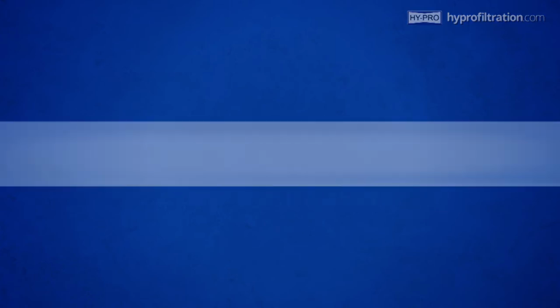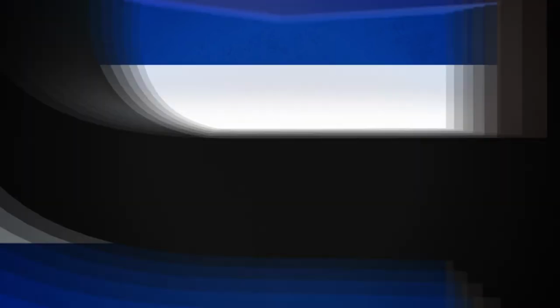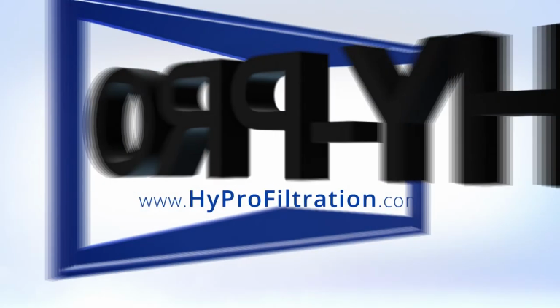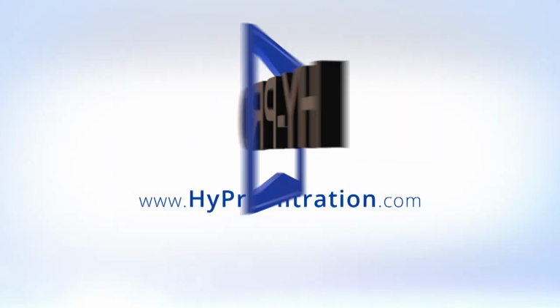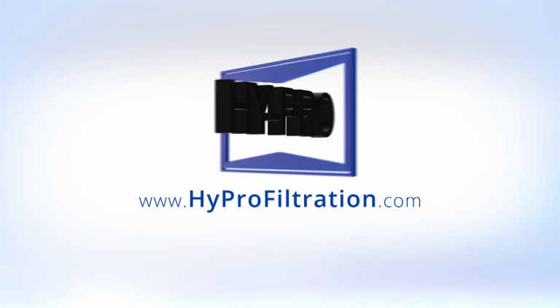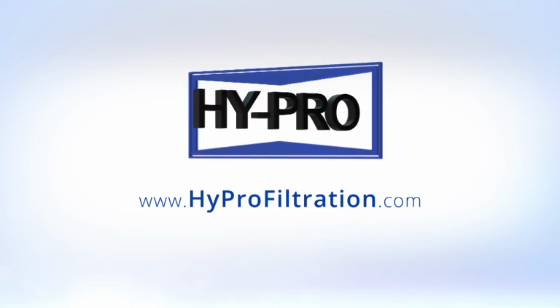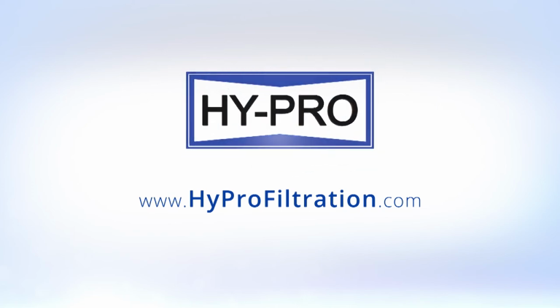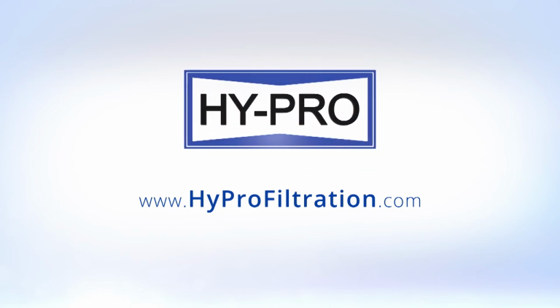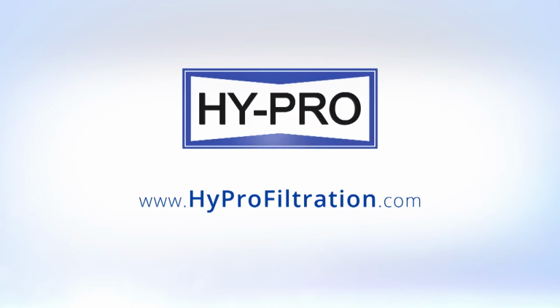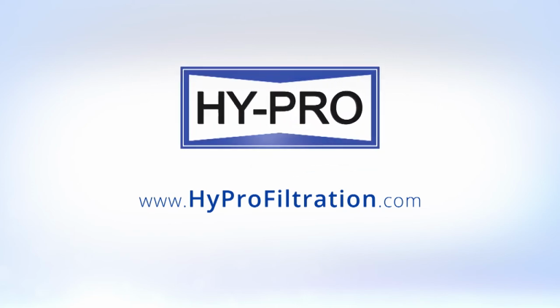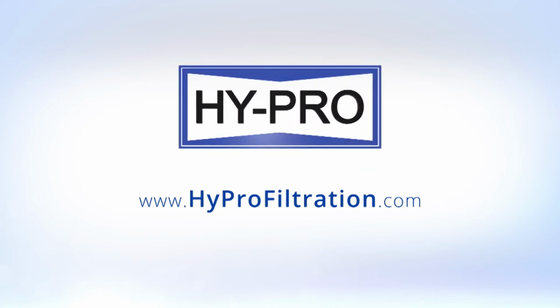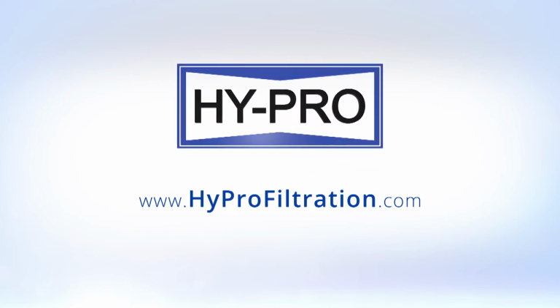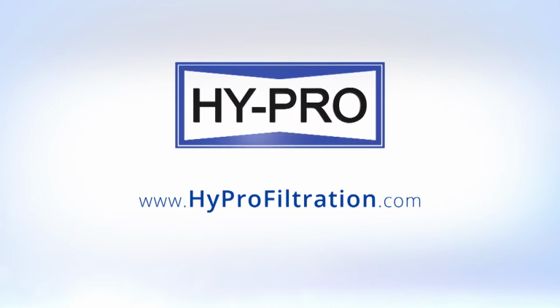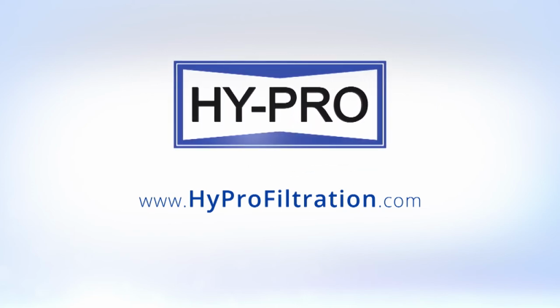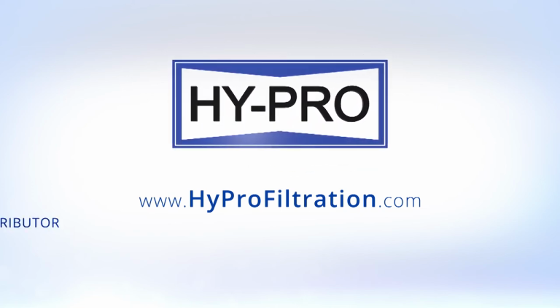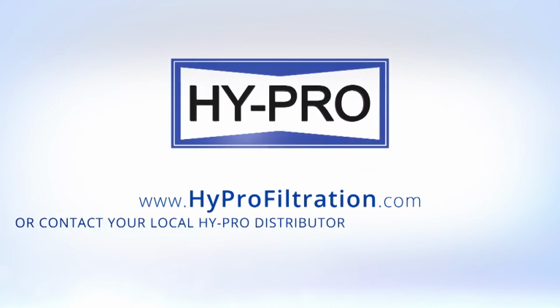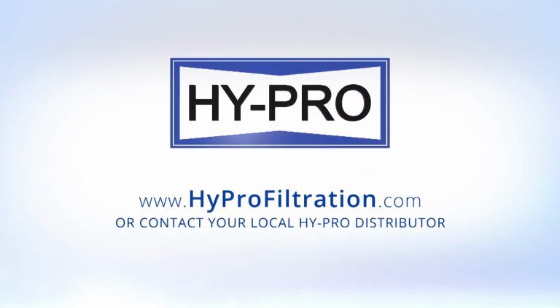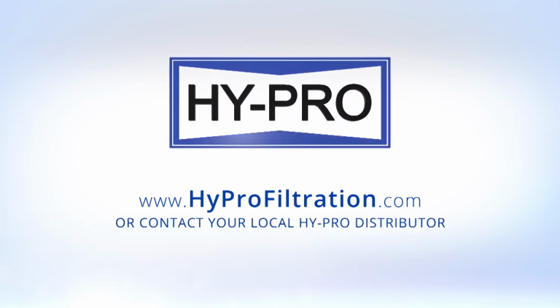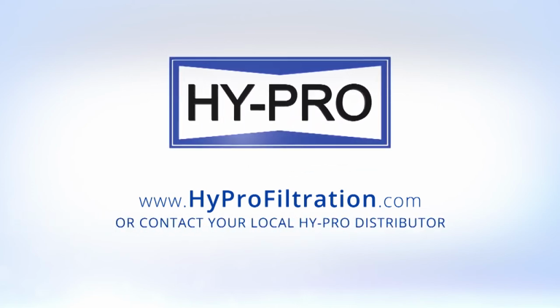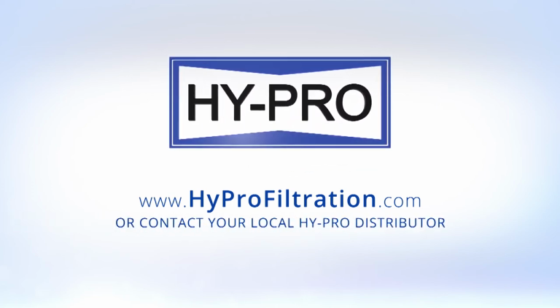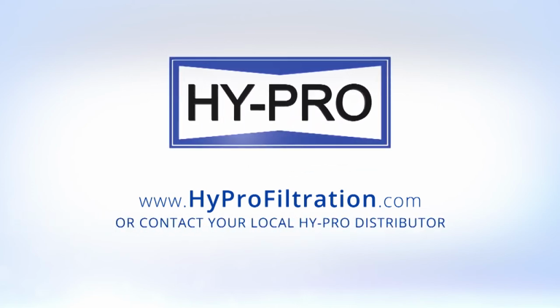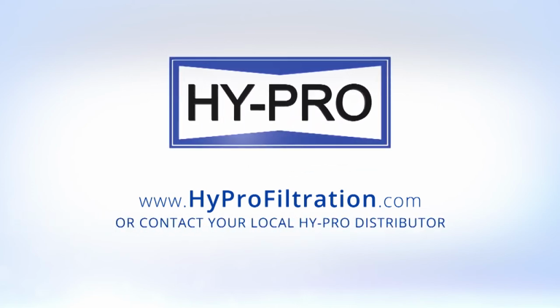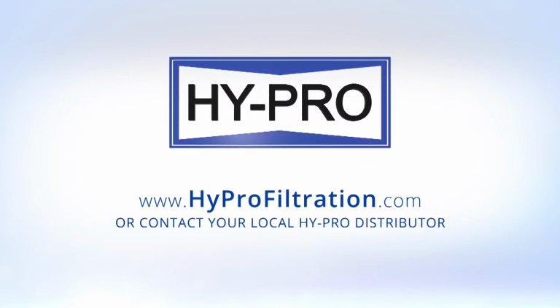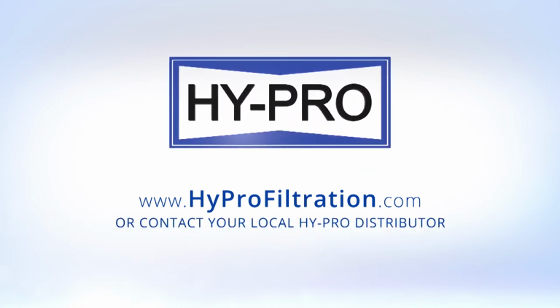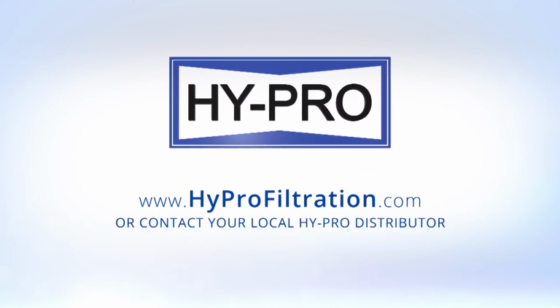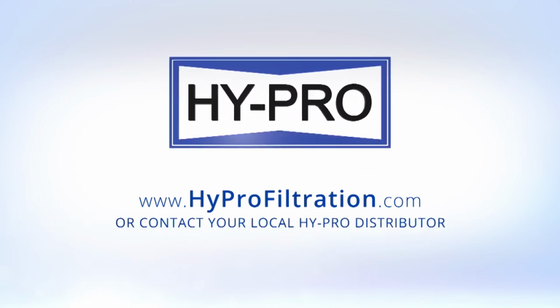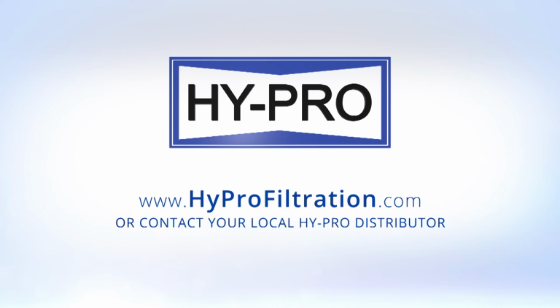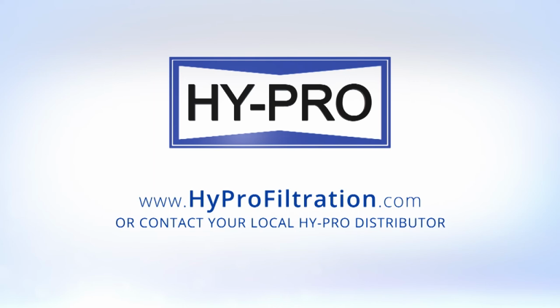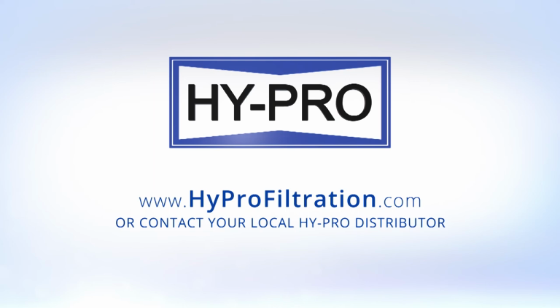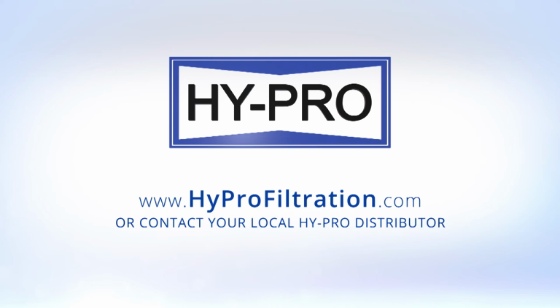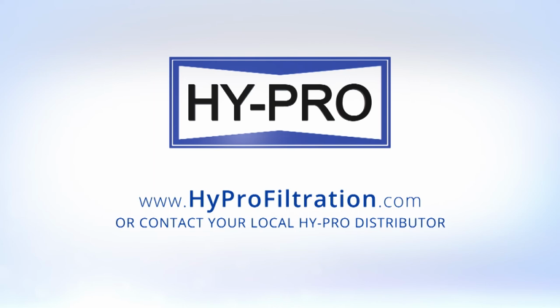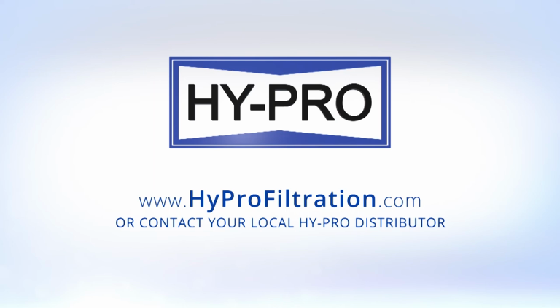To learn more about our range of options and completely customizable solutions, go to our website at www.hyprofiltration.com or contact your local HyPro distributor today.